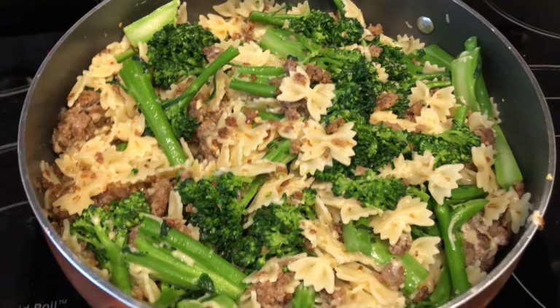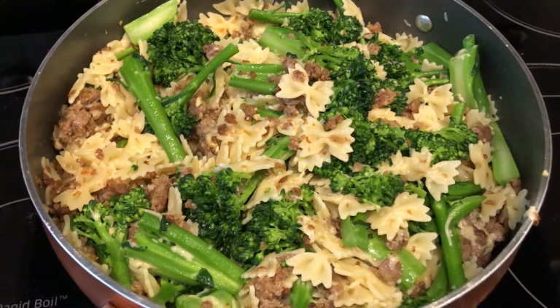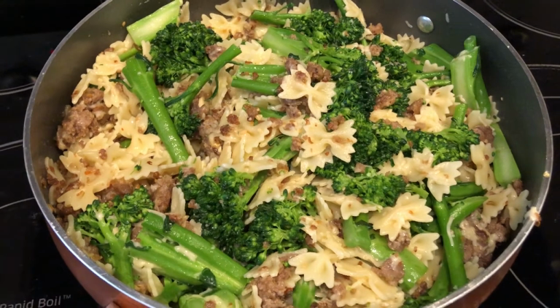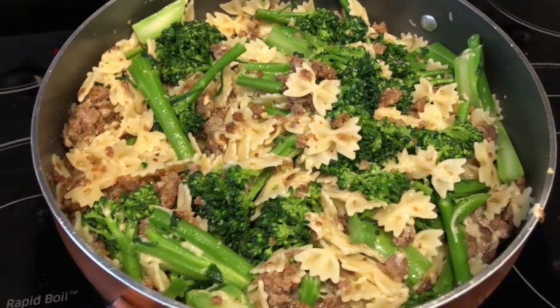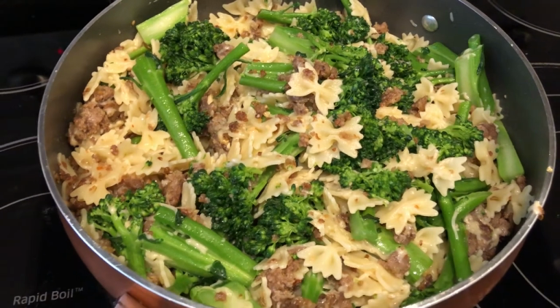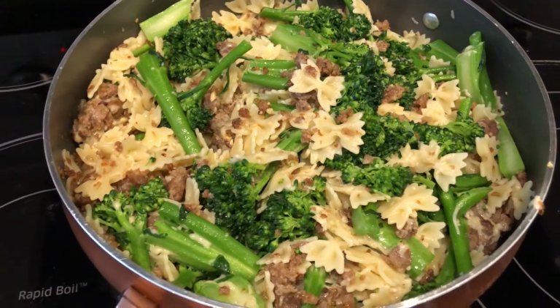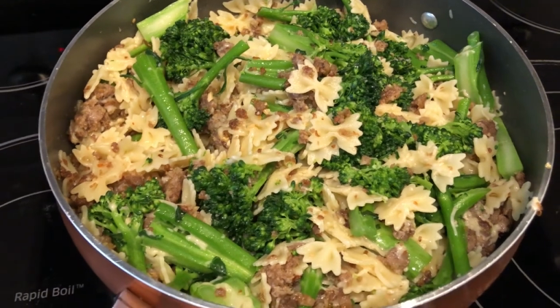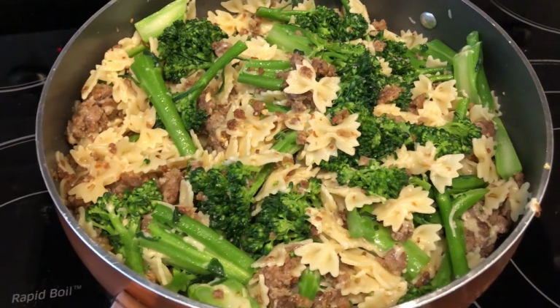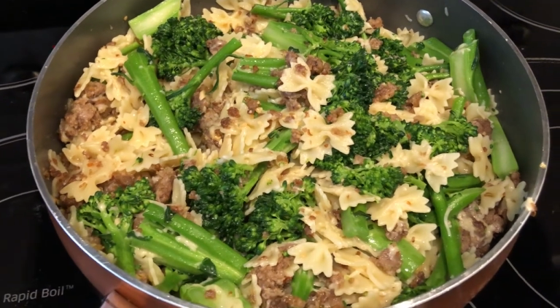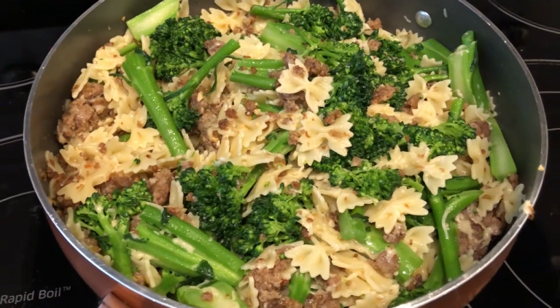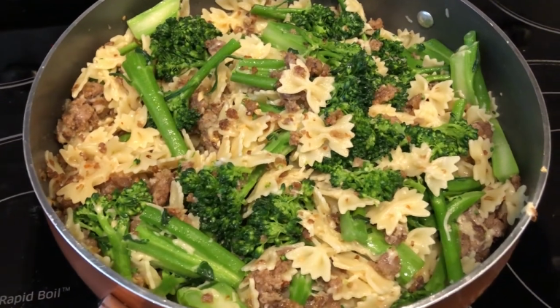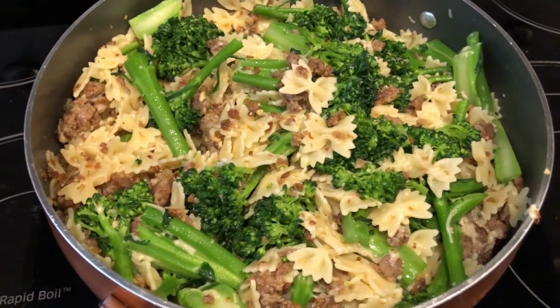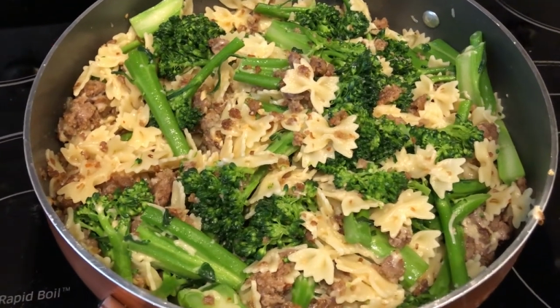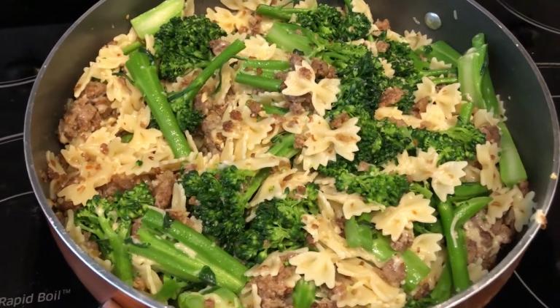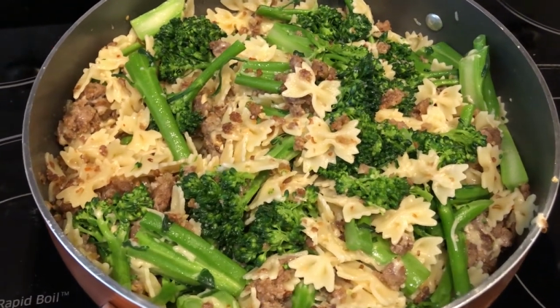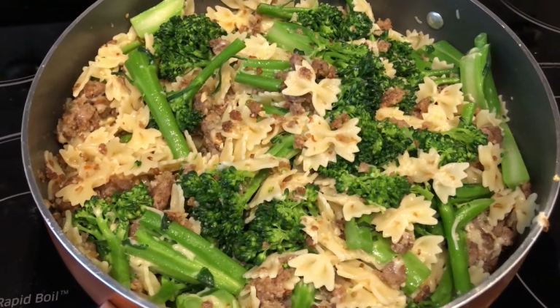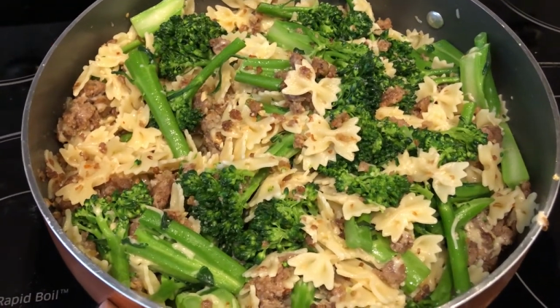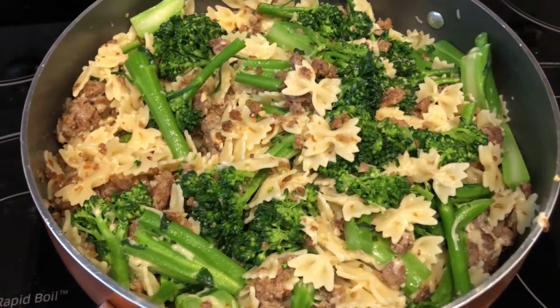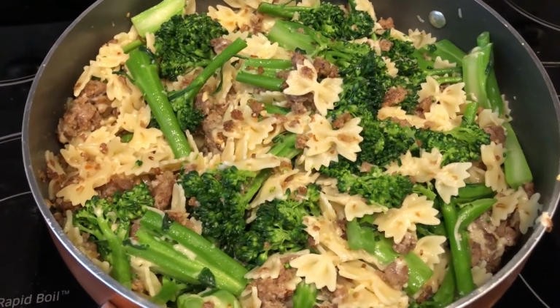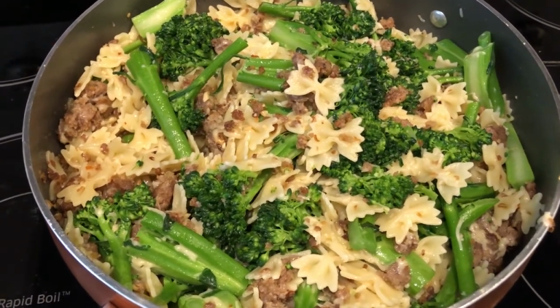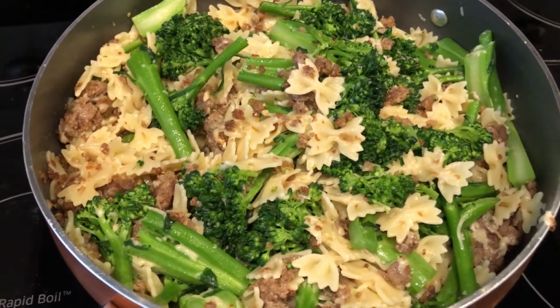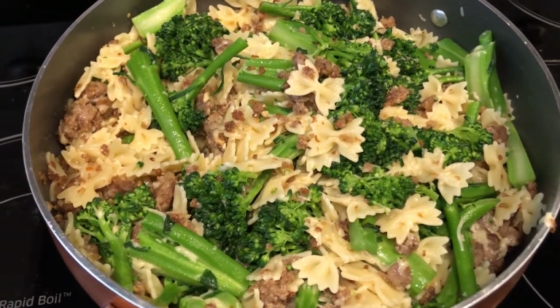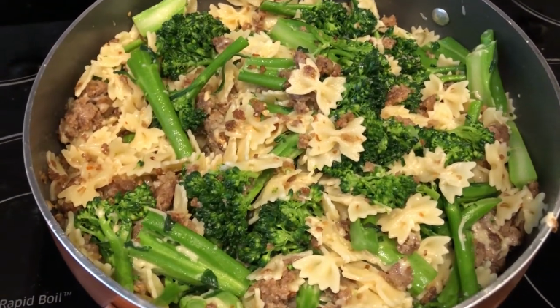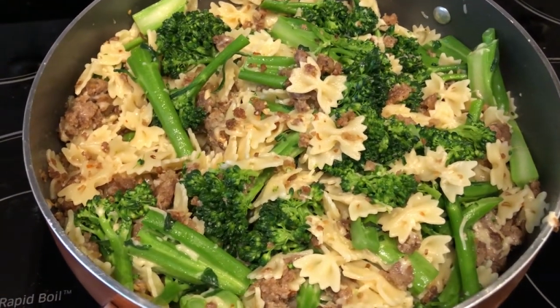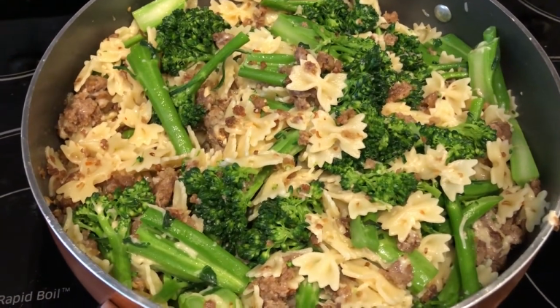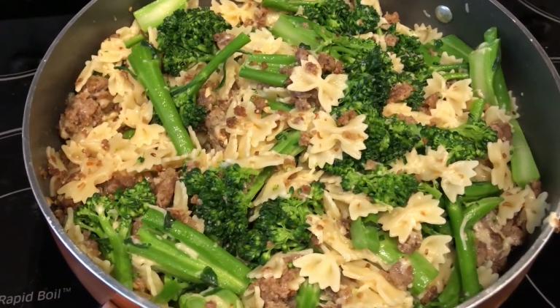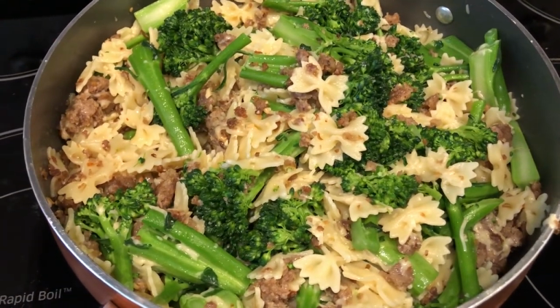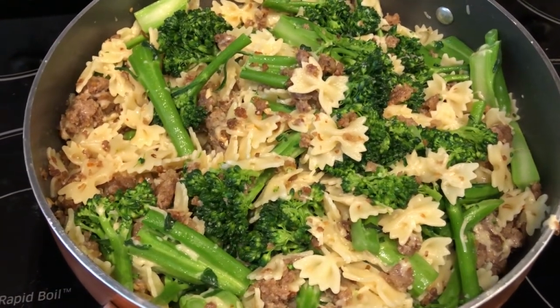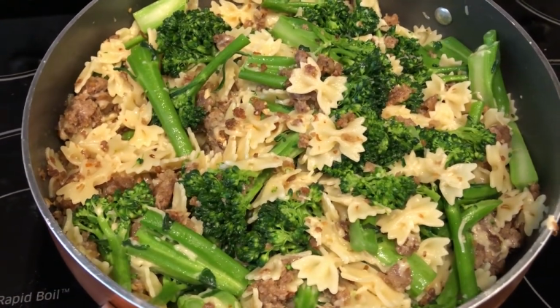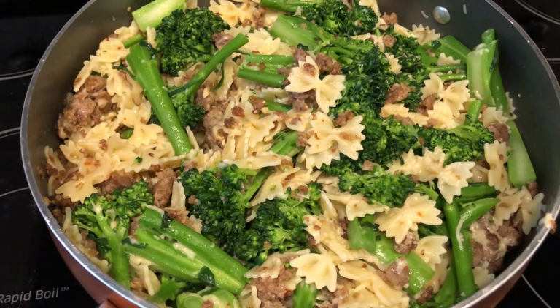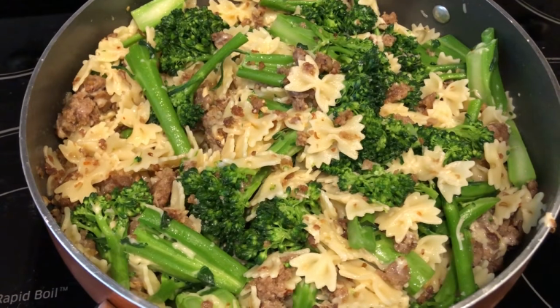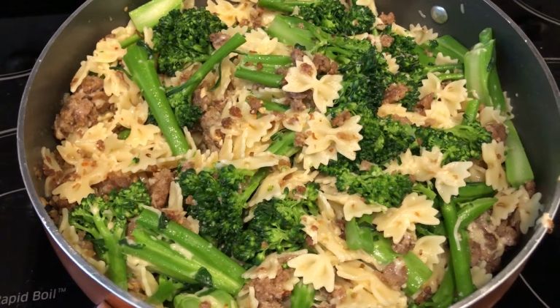So anyway, this is what we're having for dinner tonight and we will see you guys next time.